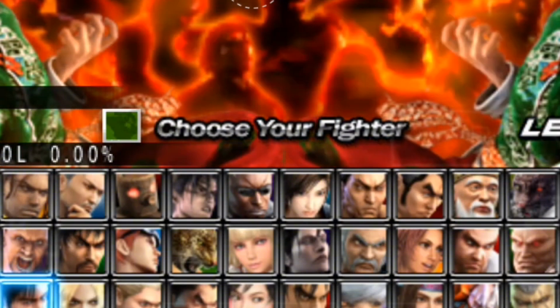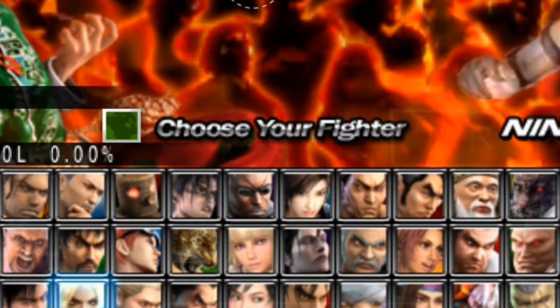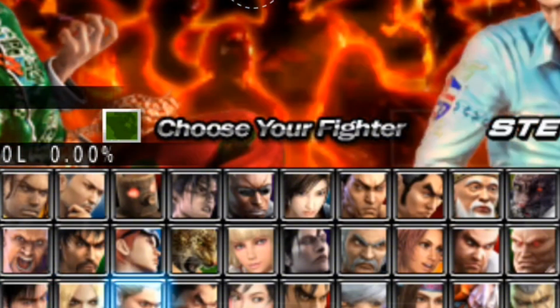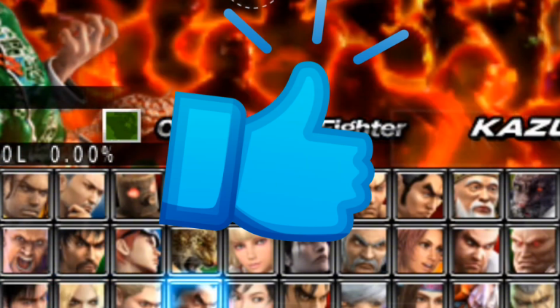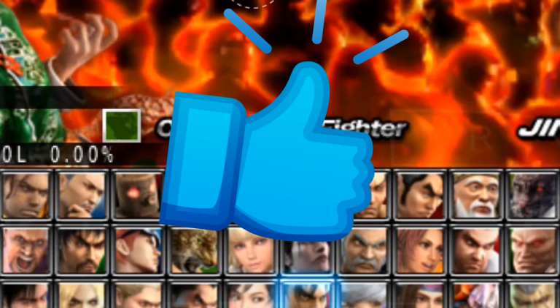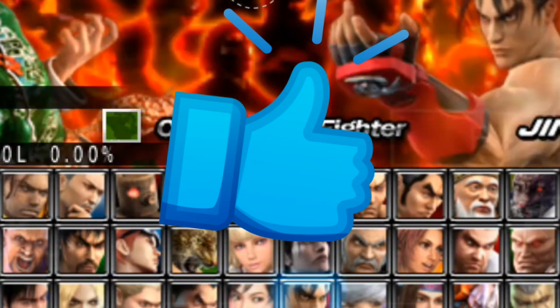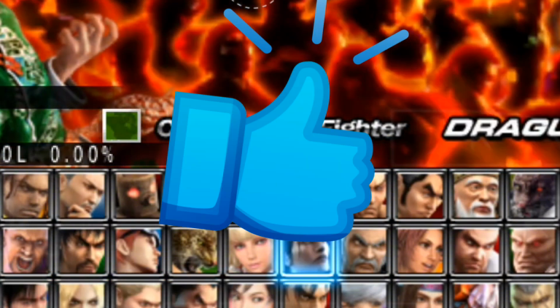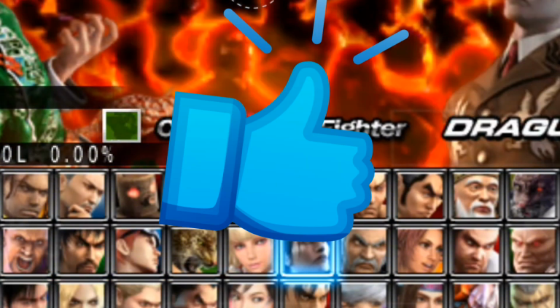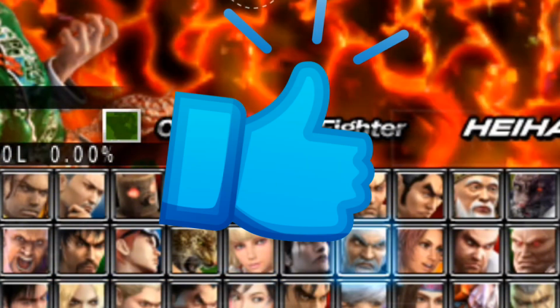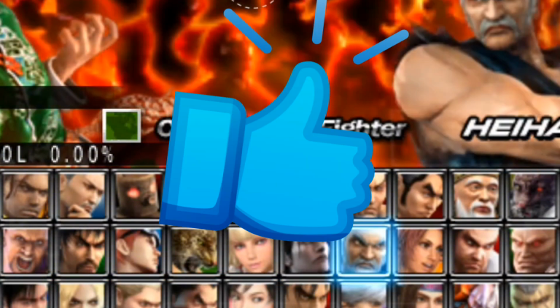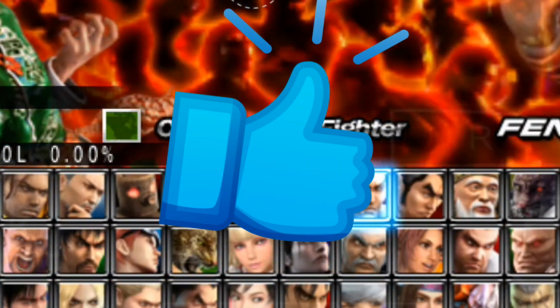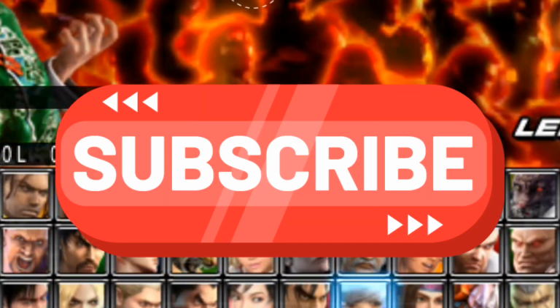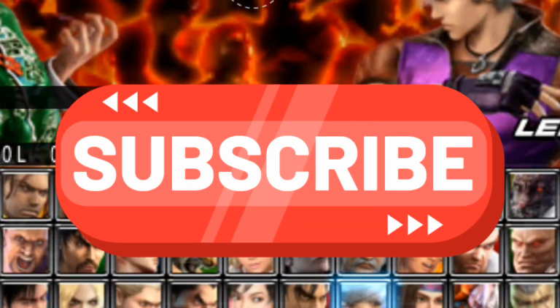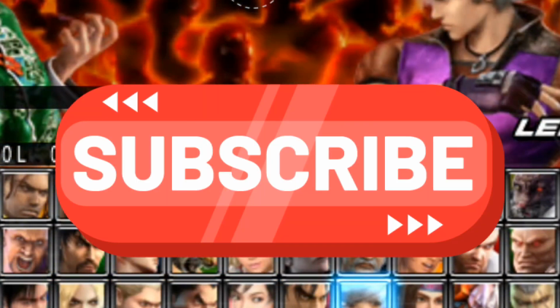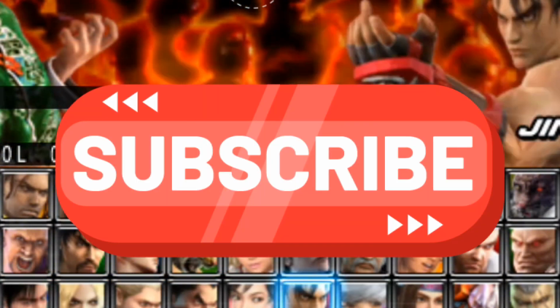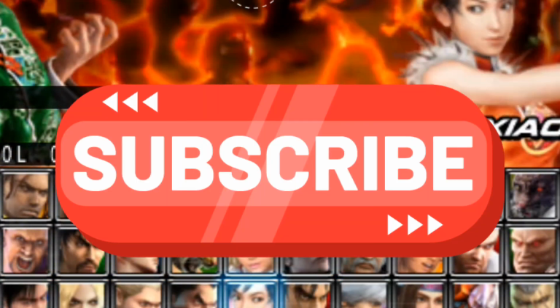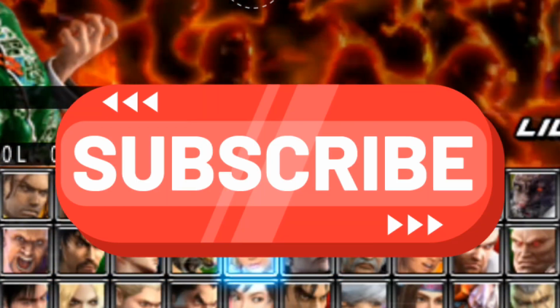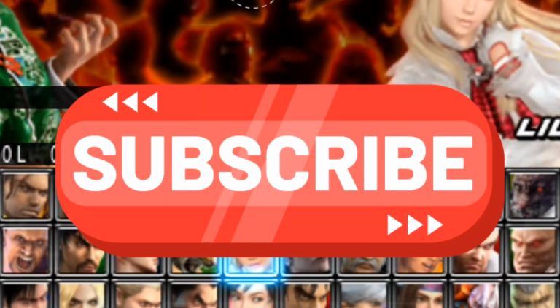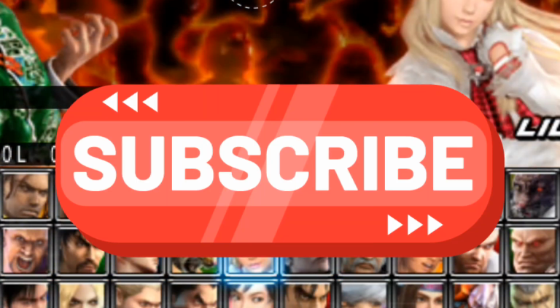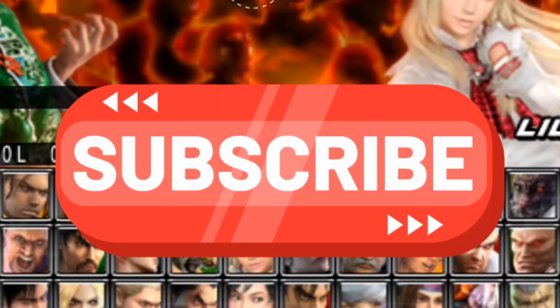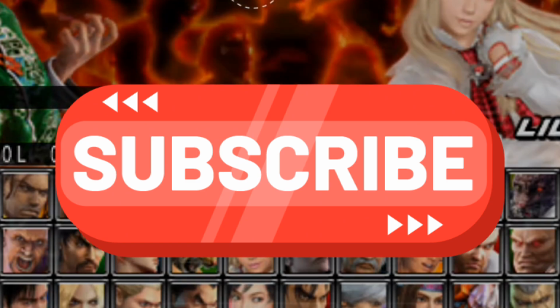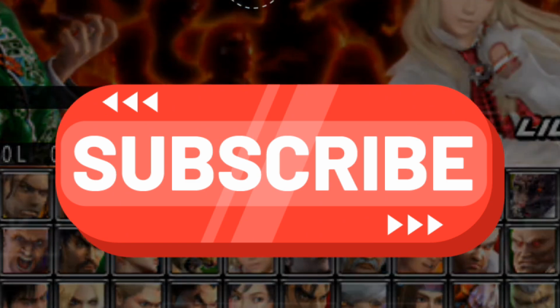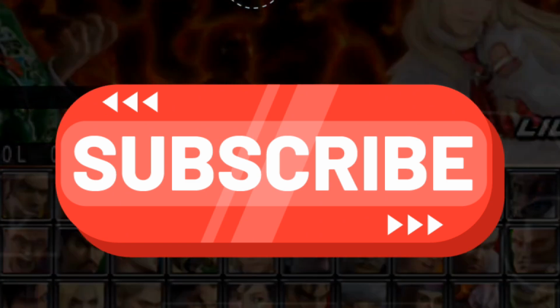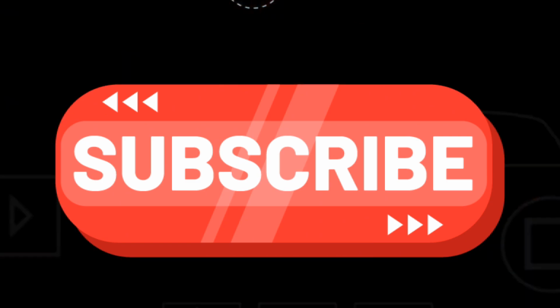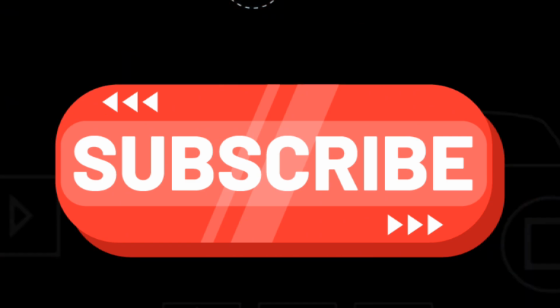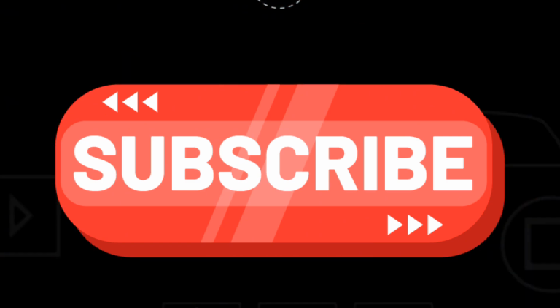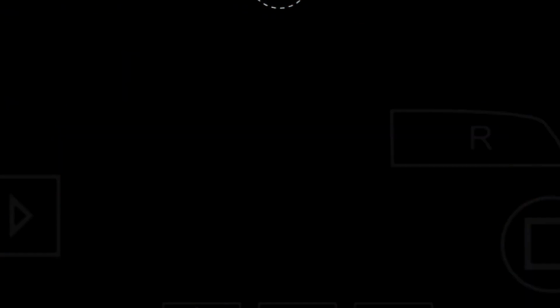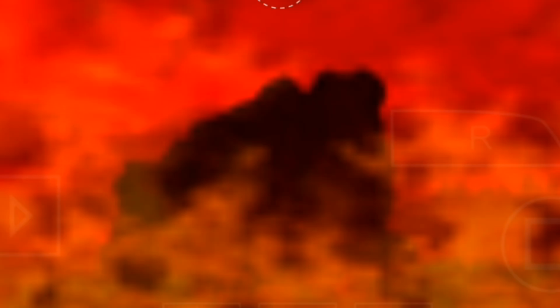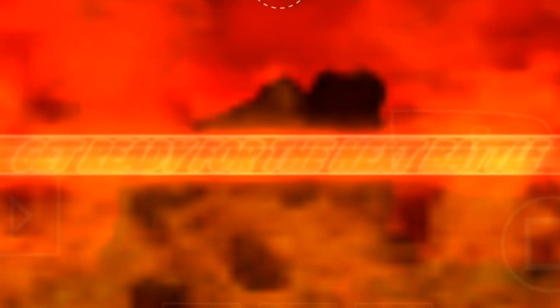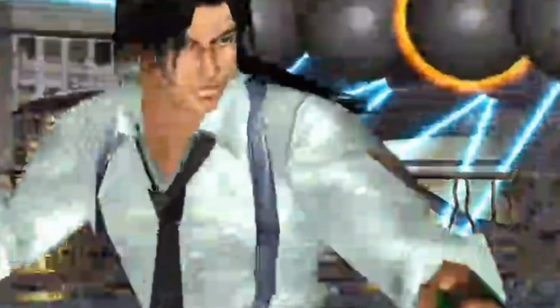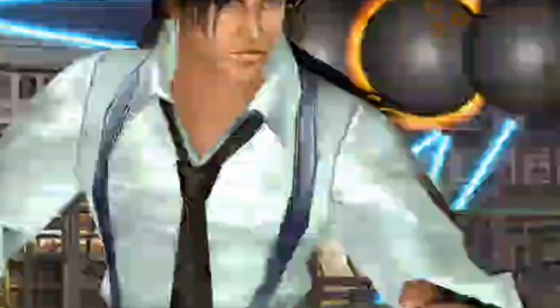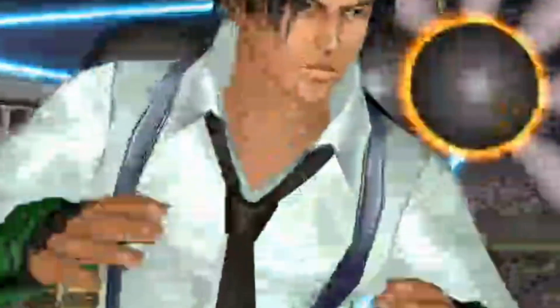Just click the like button and subscribe to support my channel. OK, thank you.